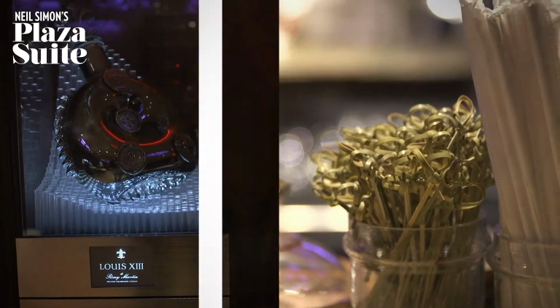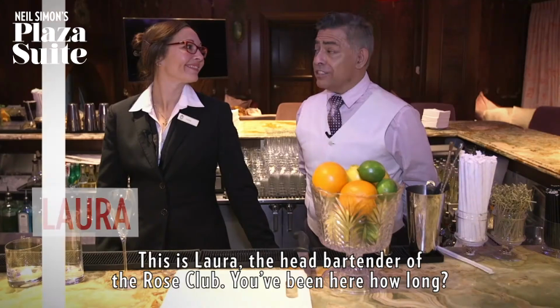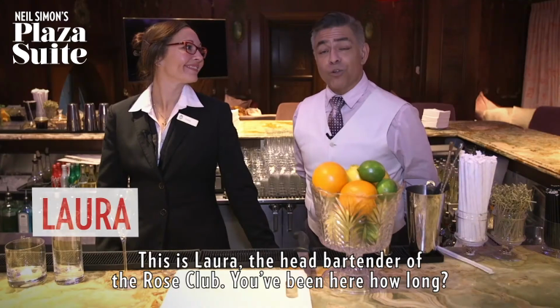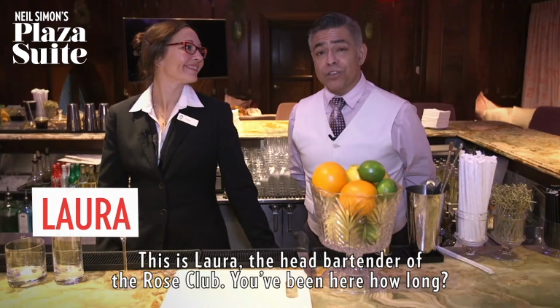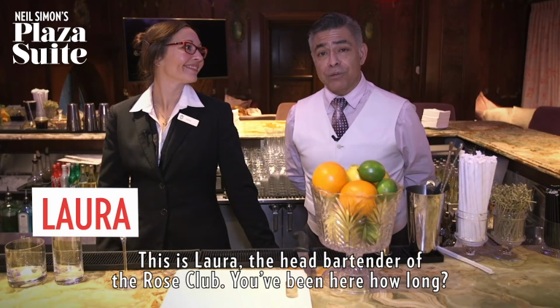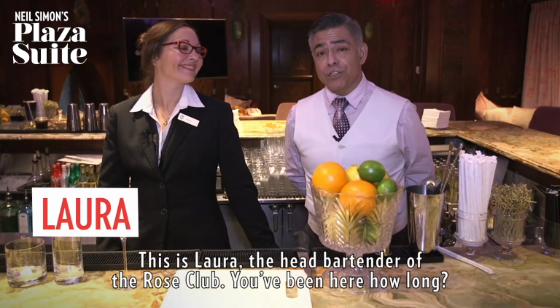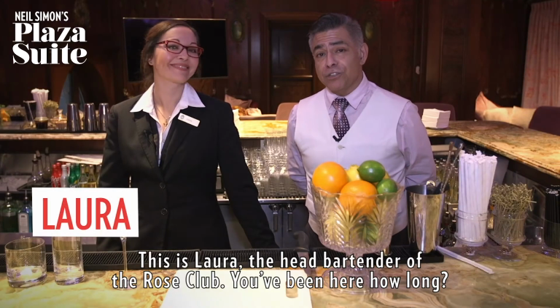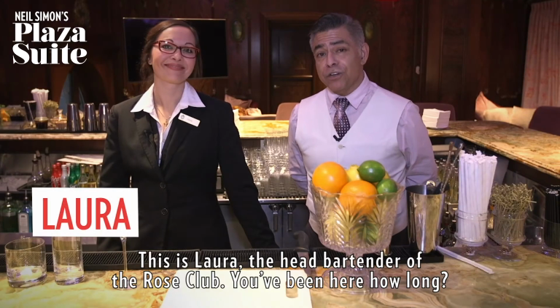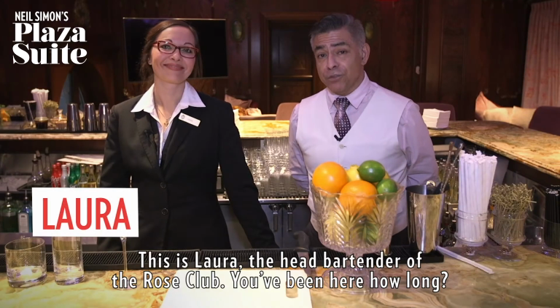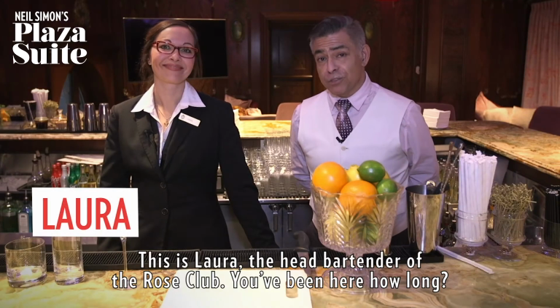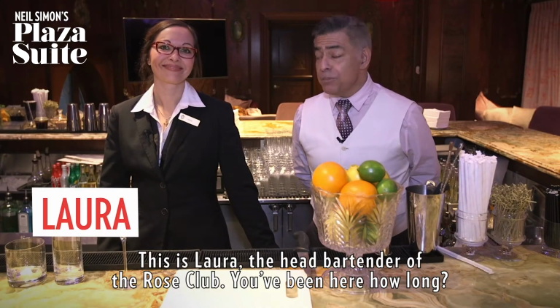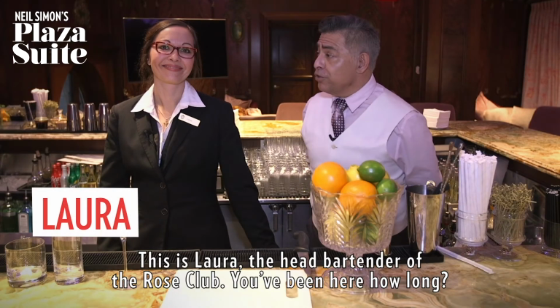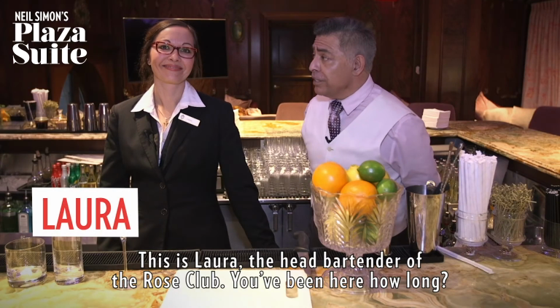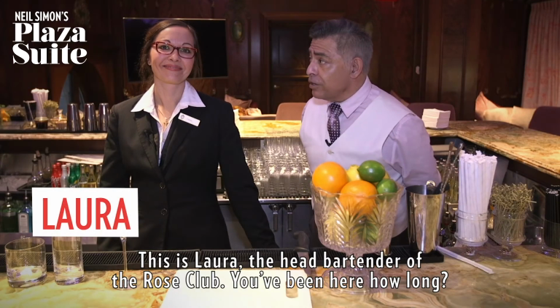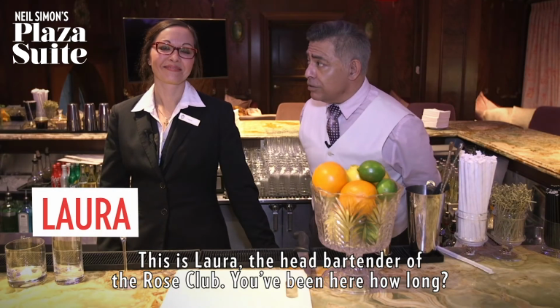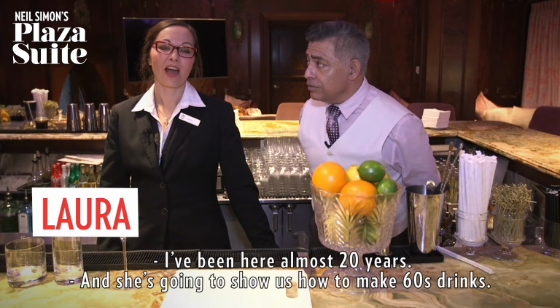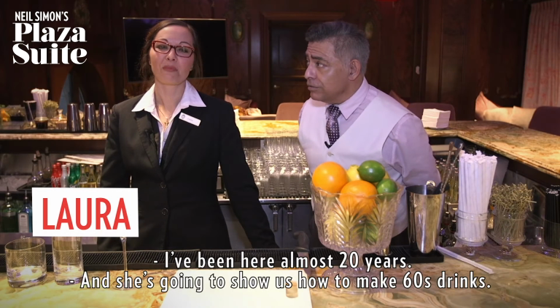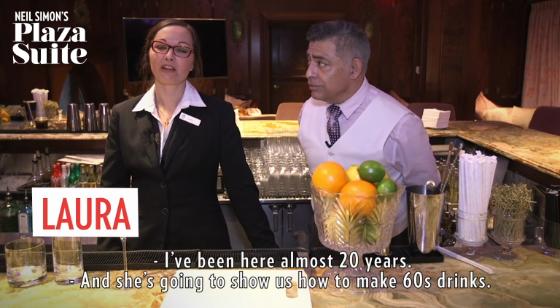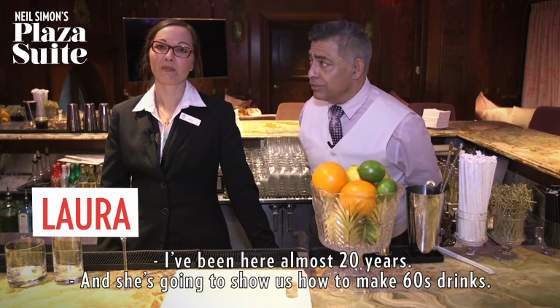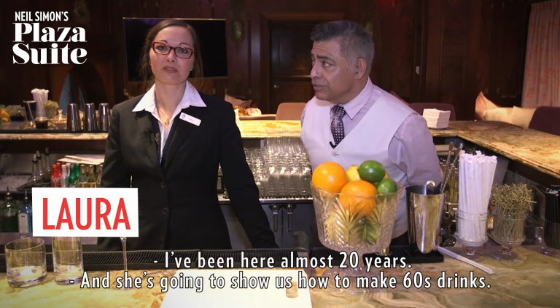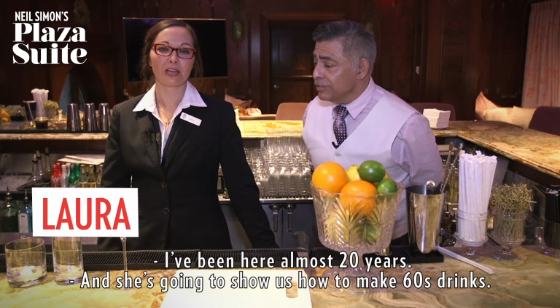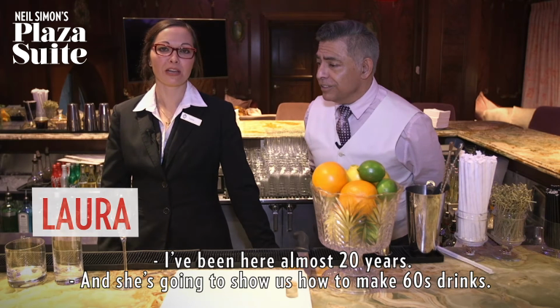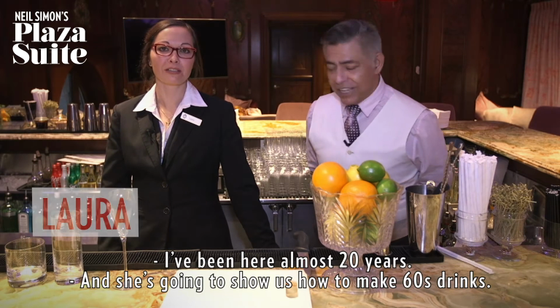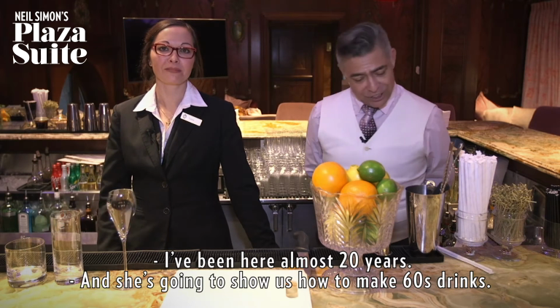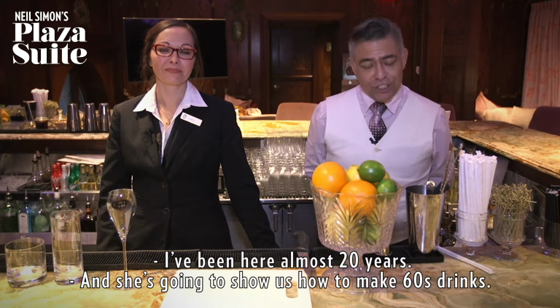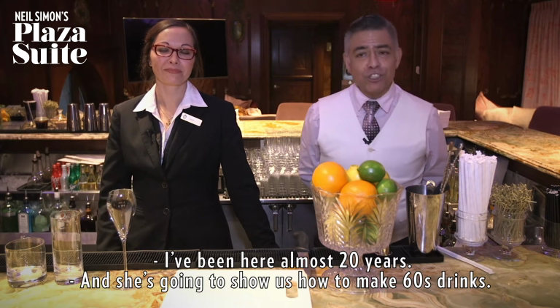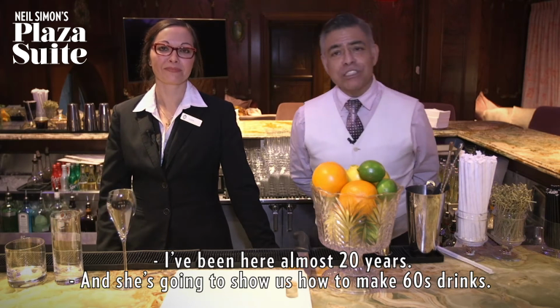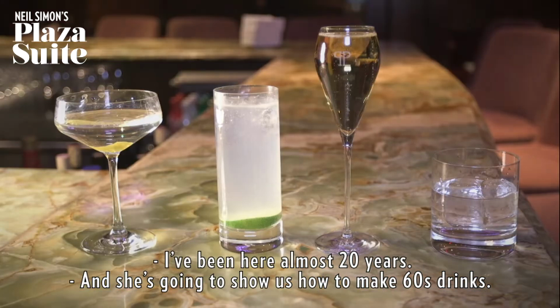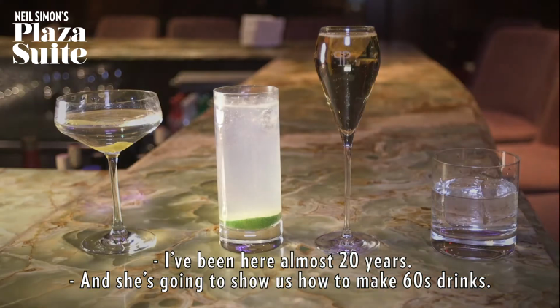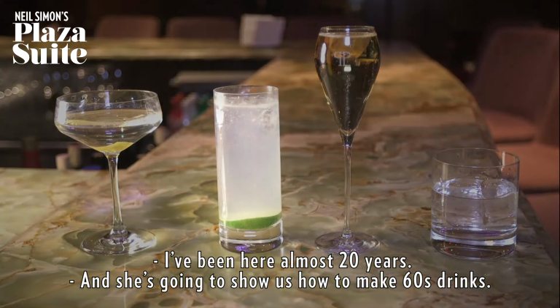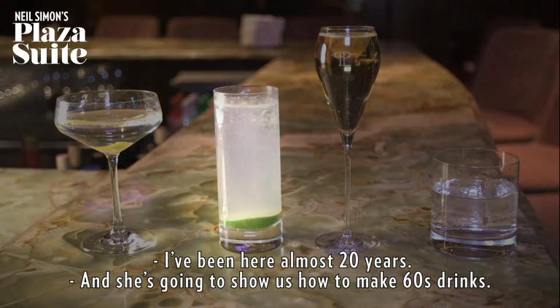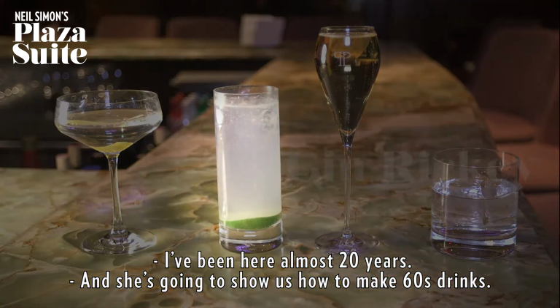This is Laura, the head bartender of the Rose Club. You've been here how long? I've been here almost 20 years. And she's gonna show us how to make 60s drinks.